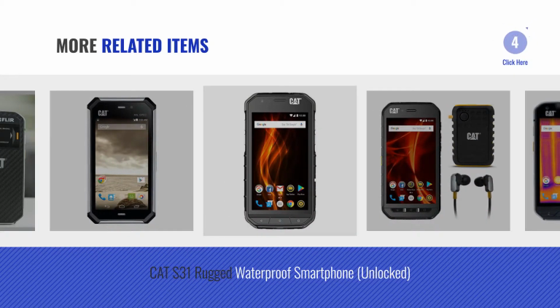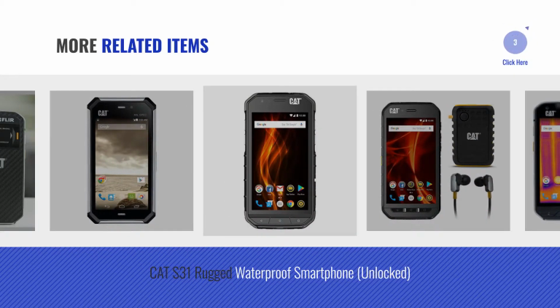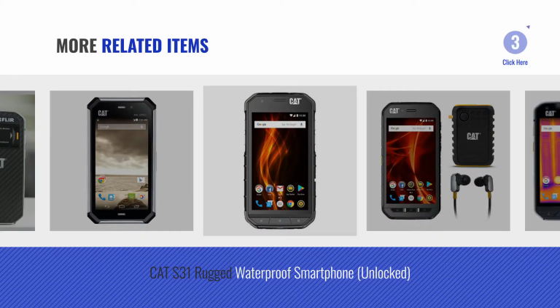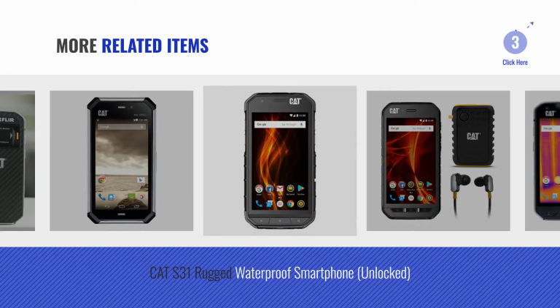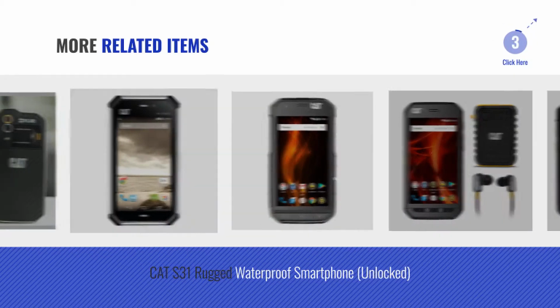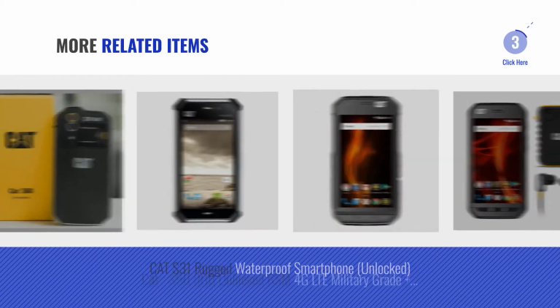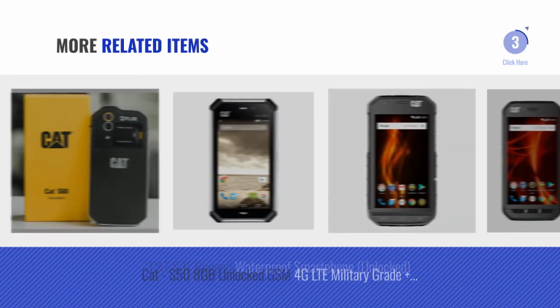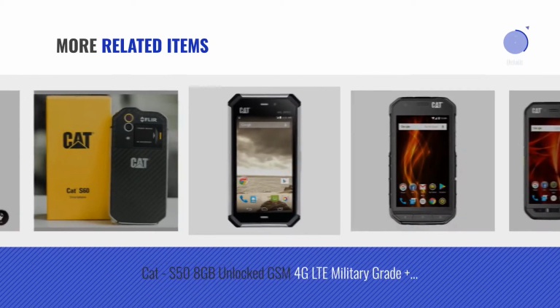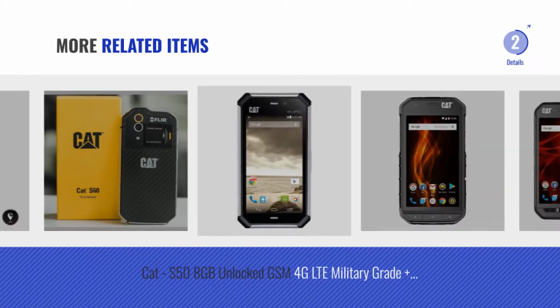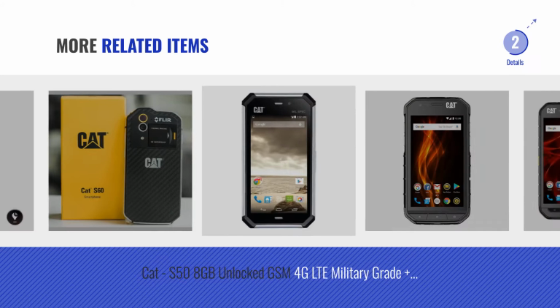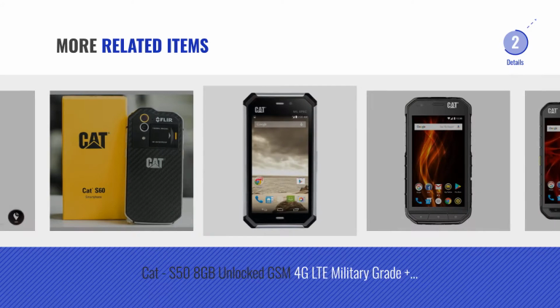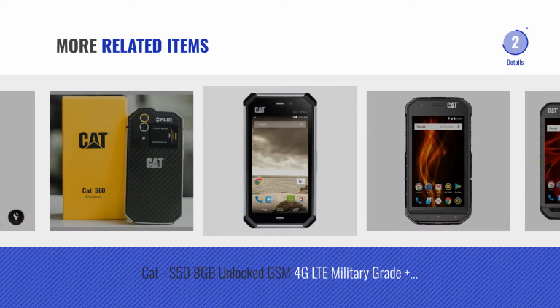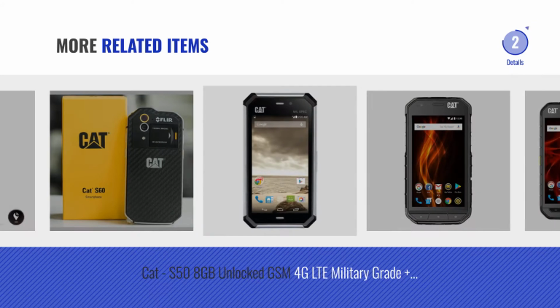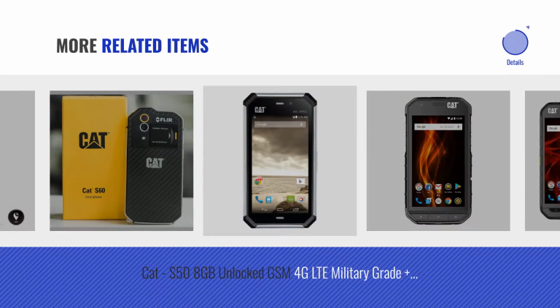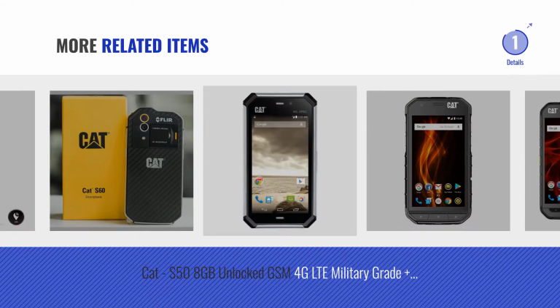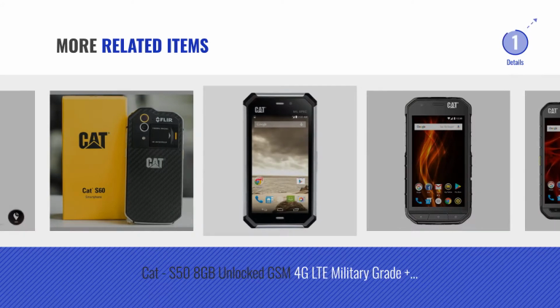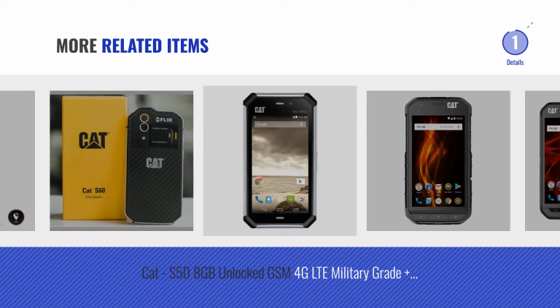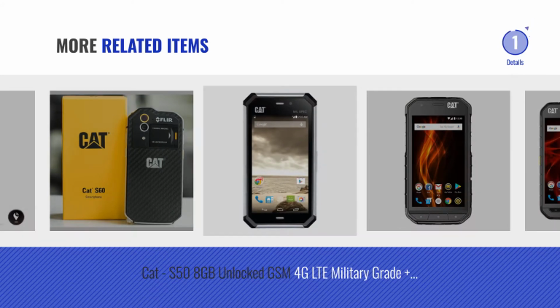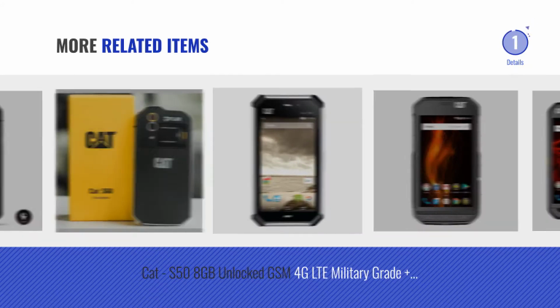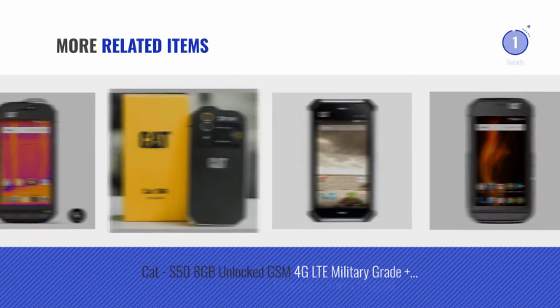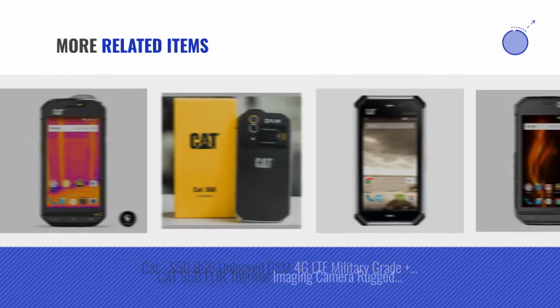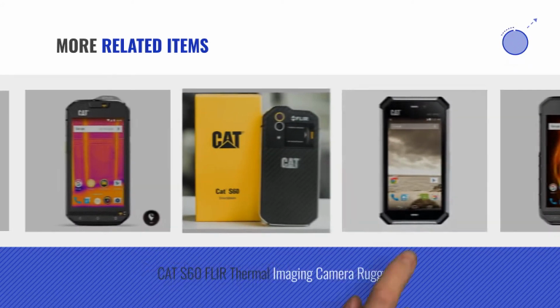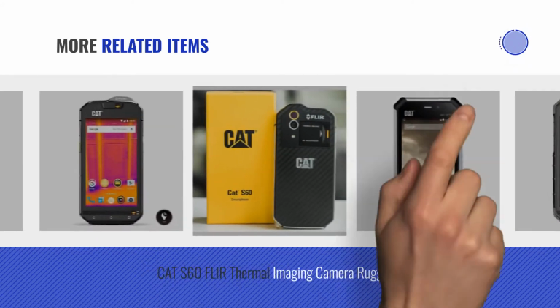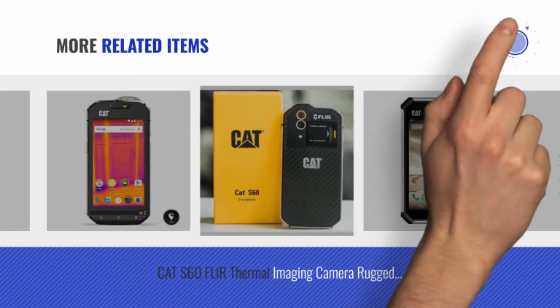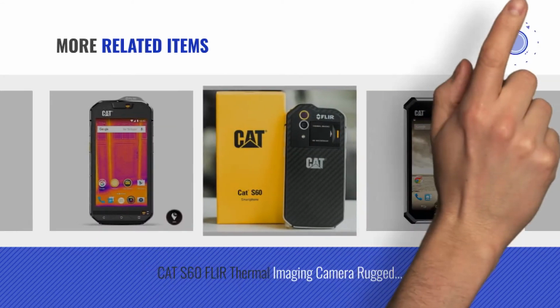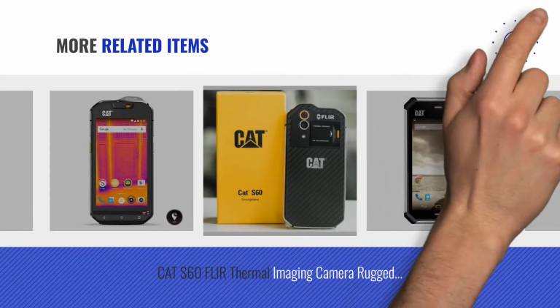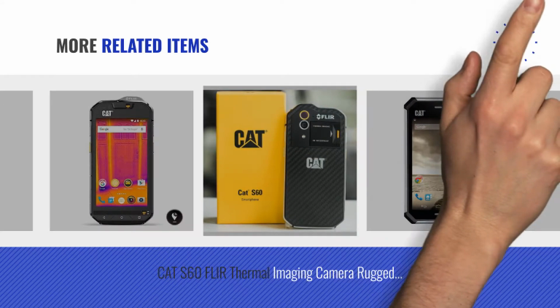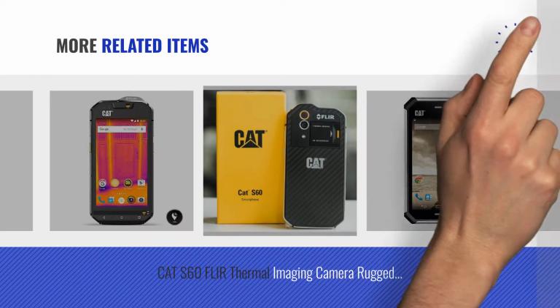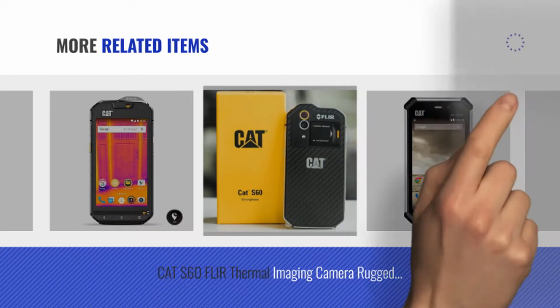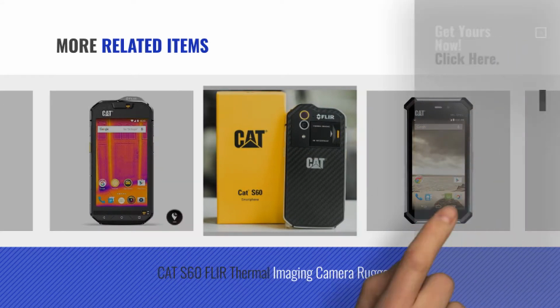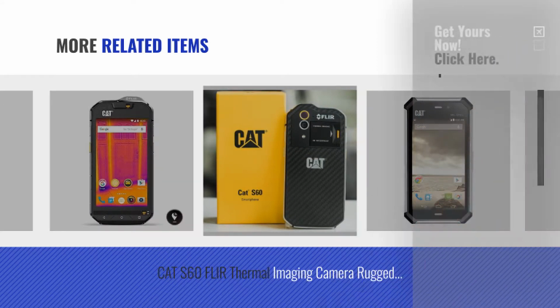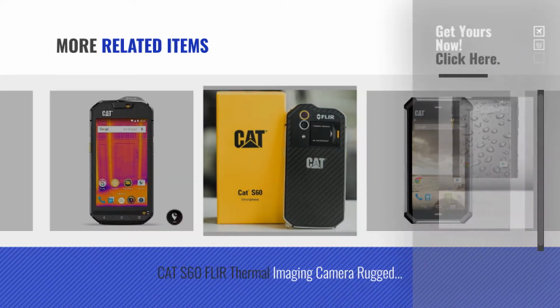For more great related products, full details and online deals, just click the circle.